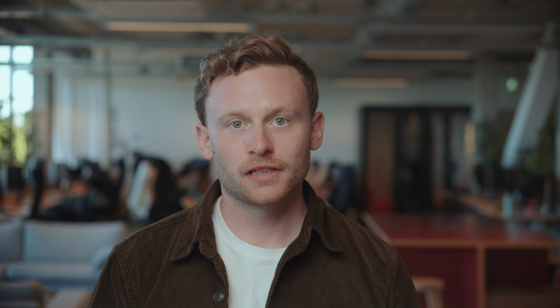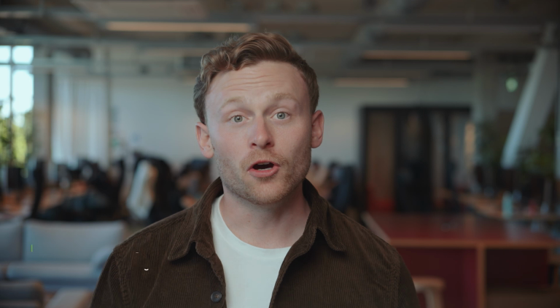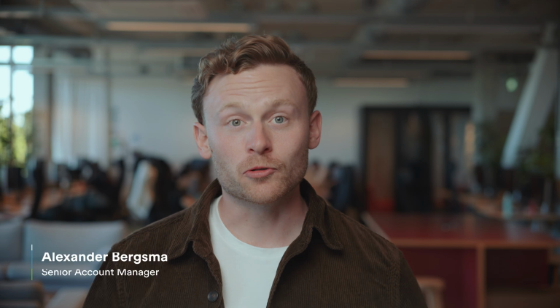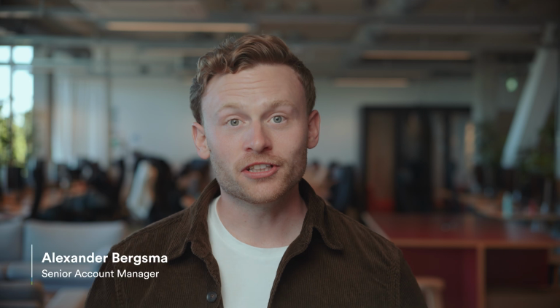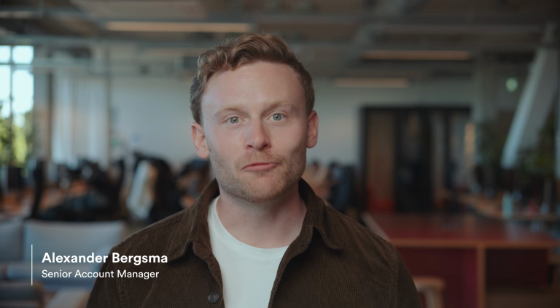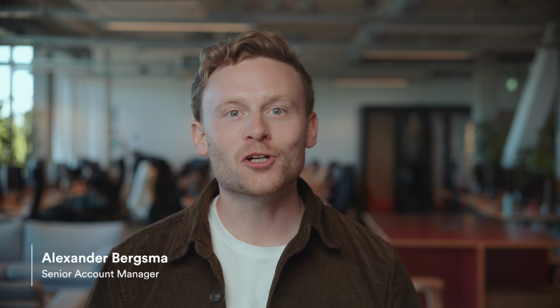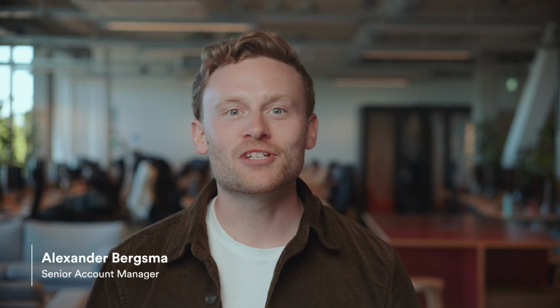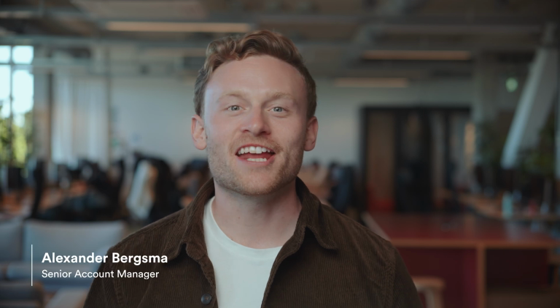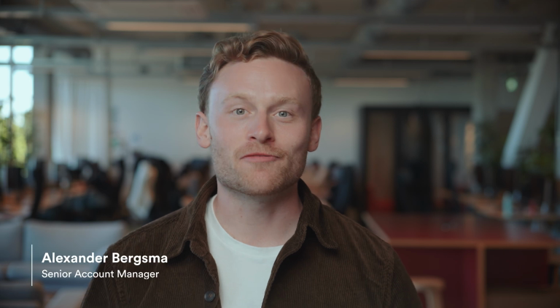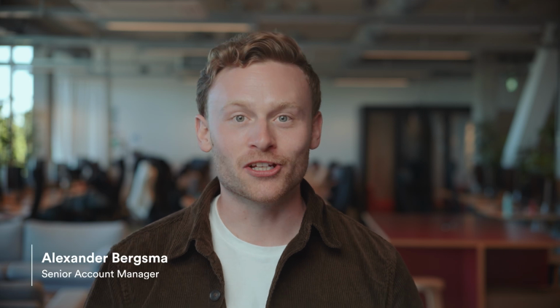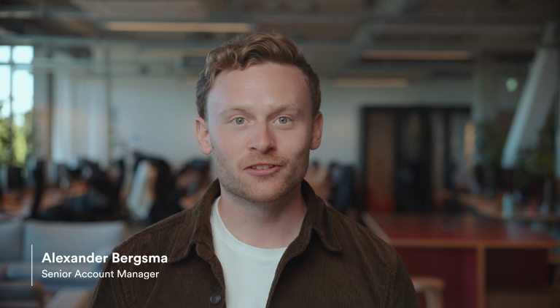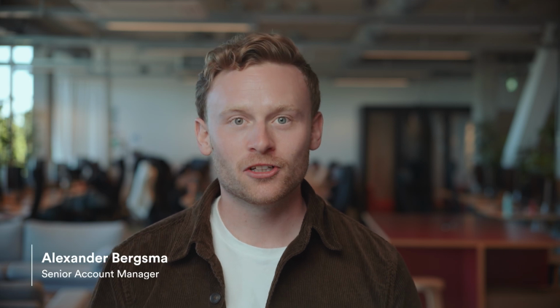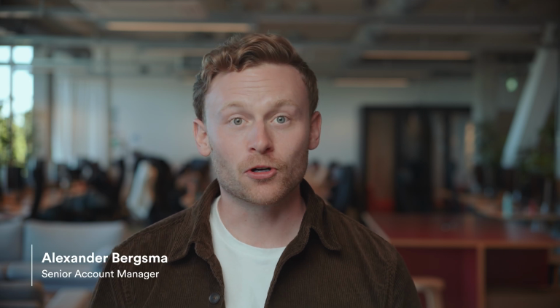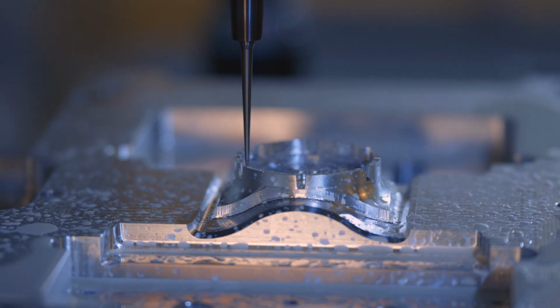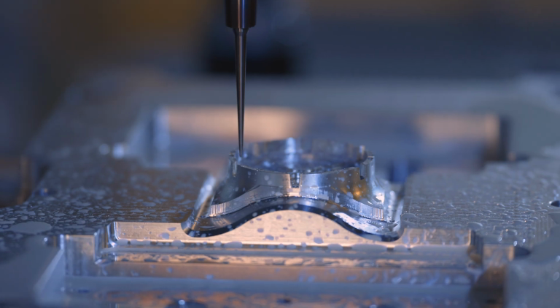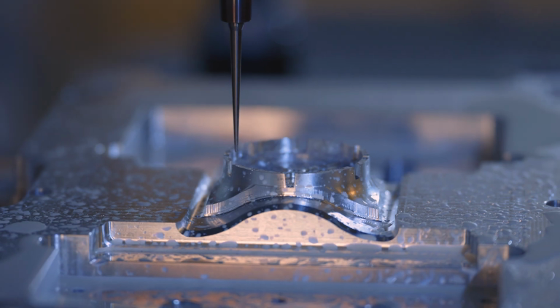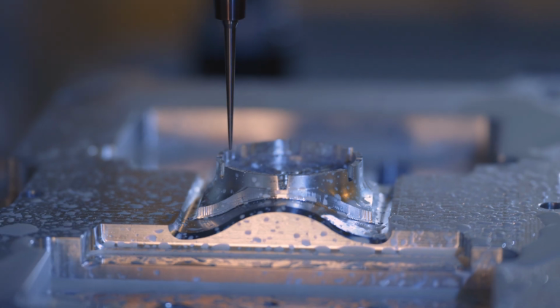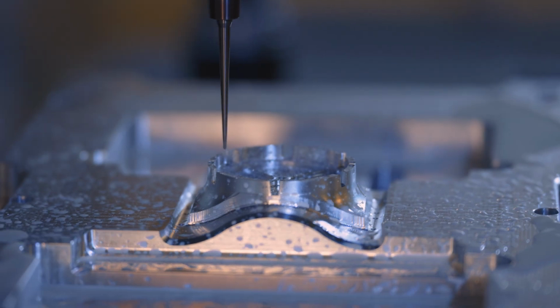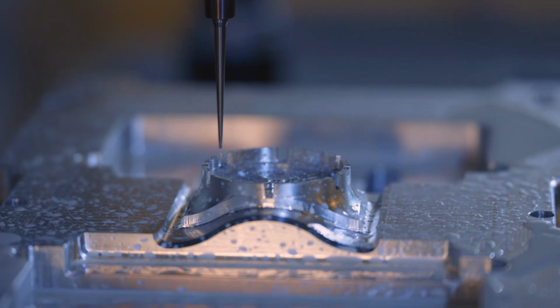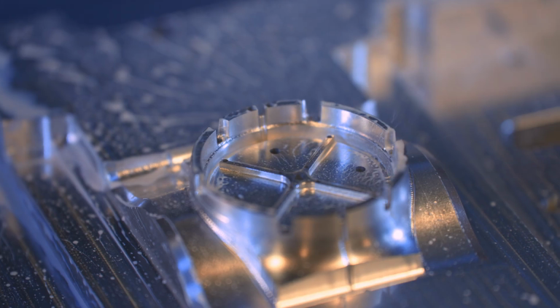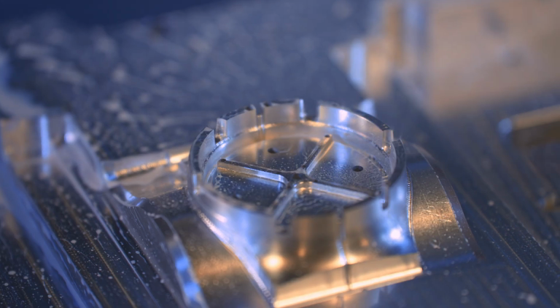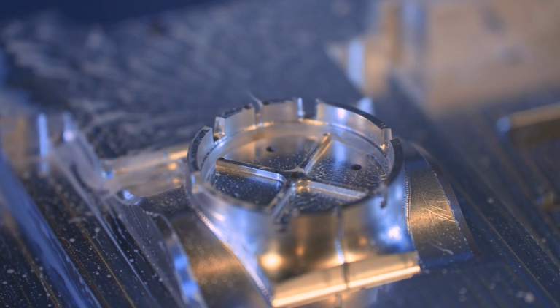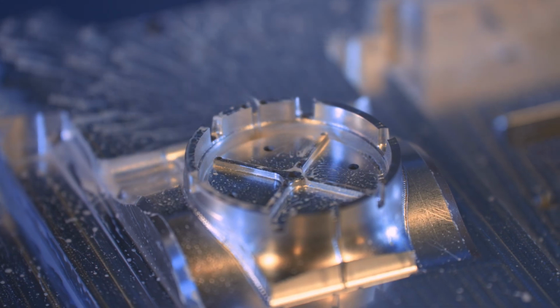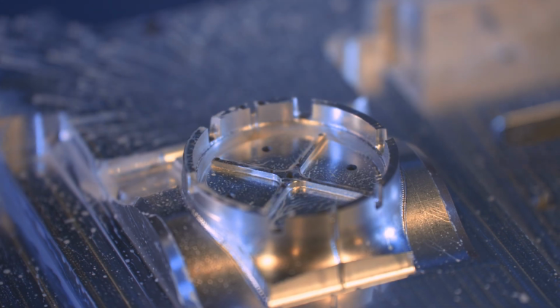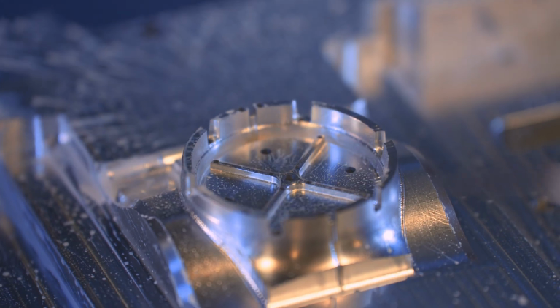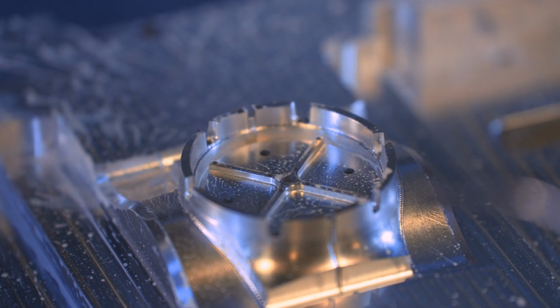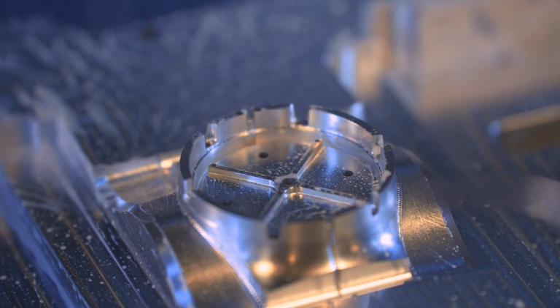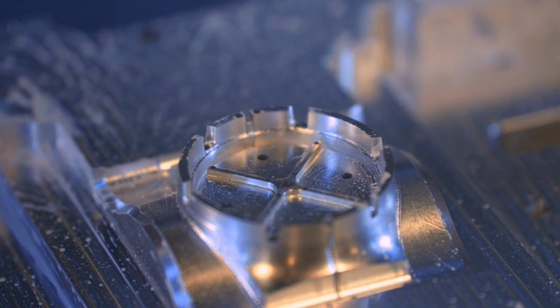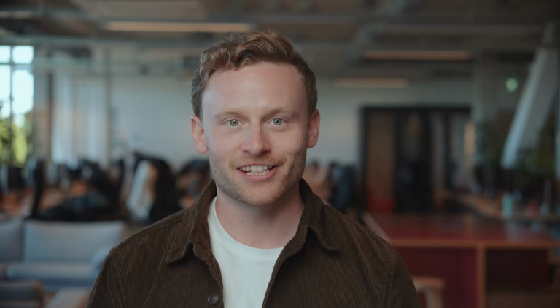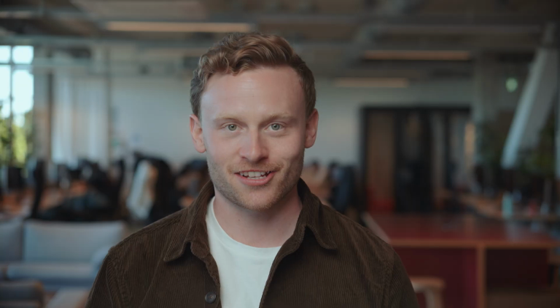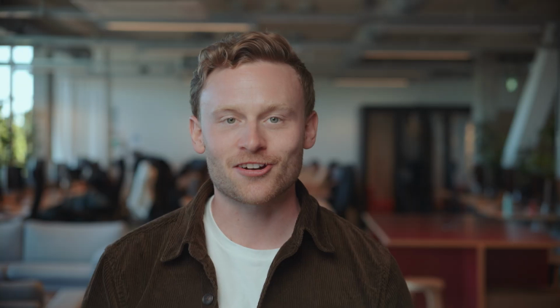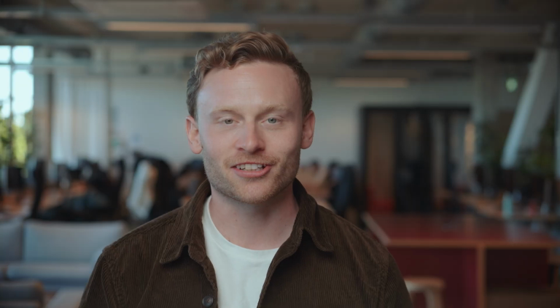Hello everyone and welcome to today's video. We're going to dive into aluminium mold tooling for injection molding. Let's get started.